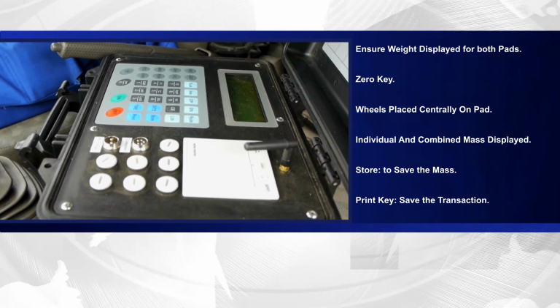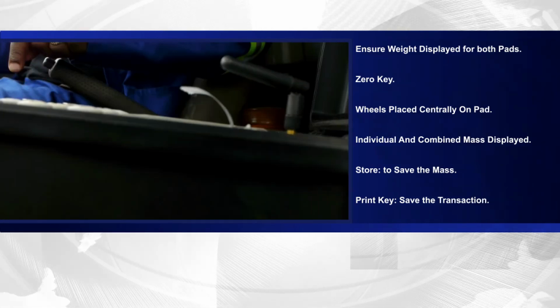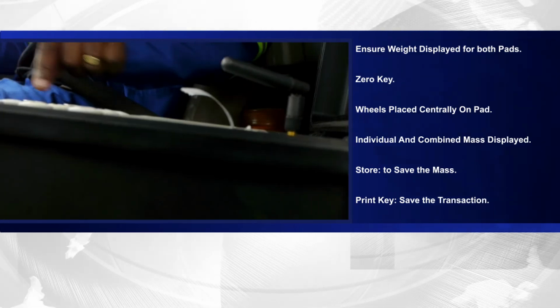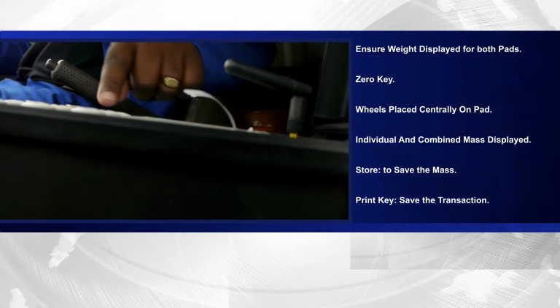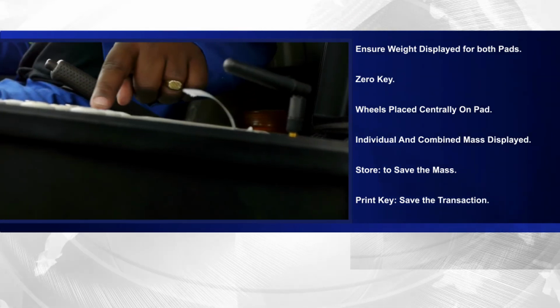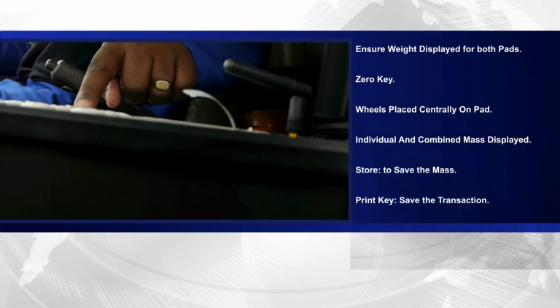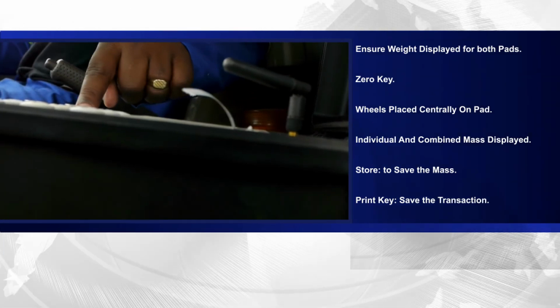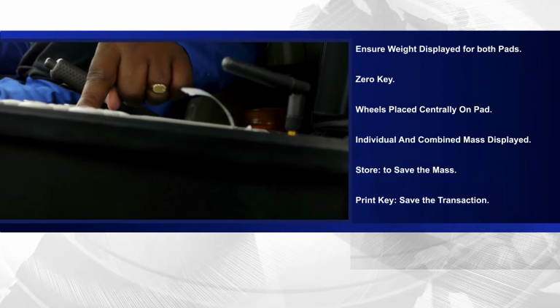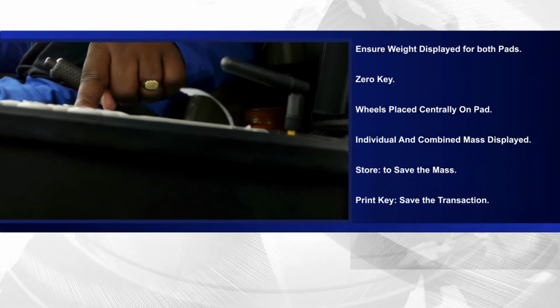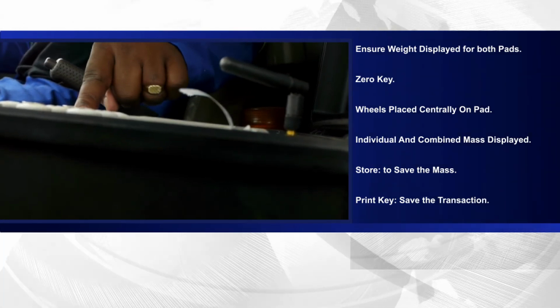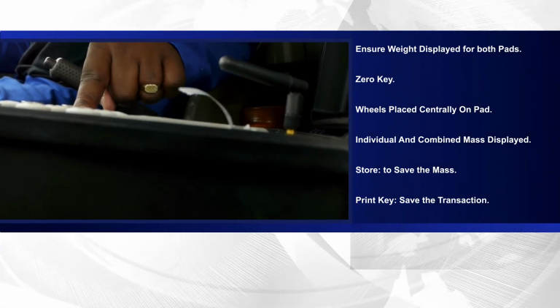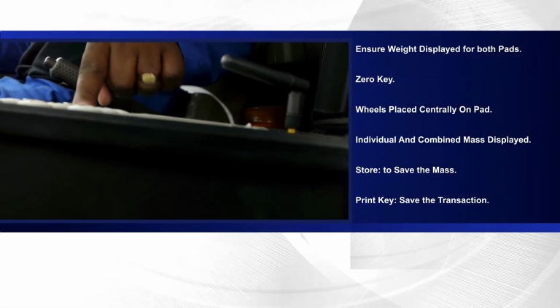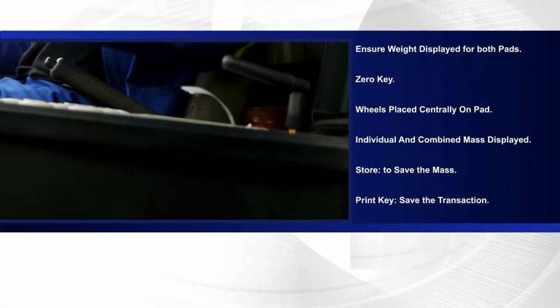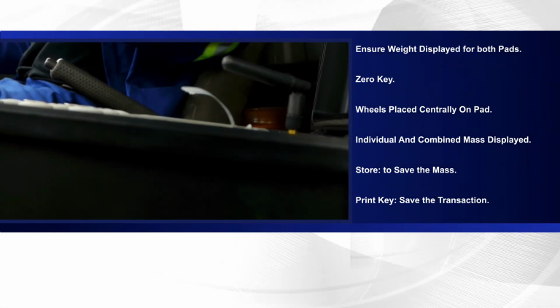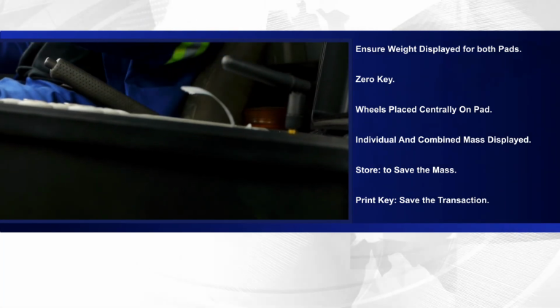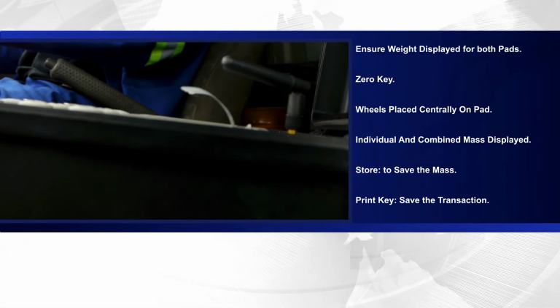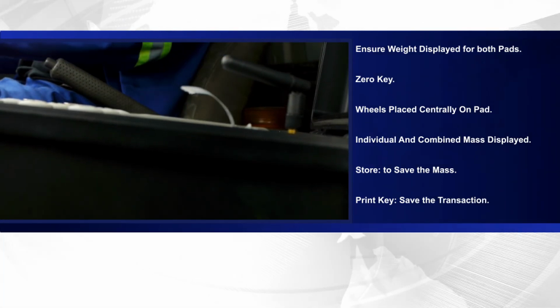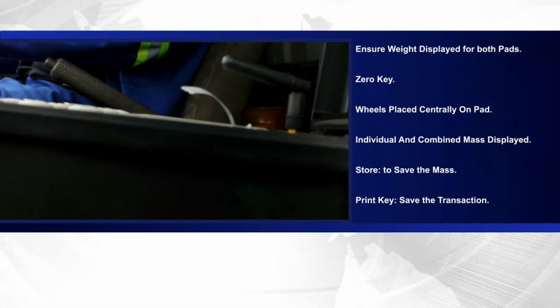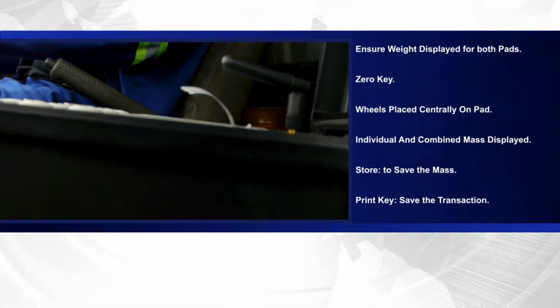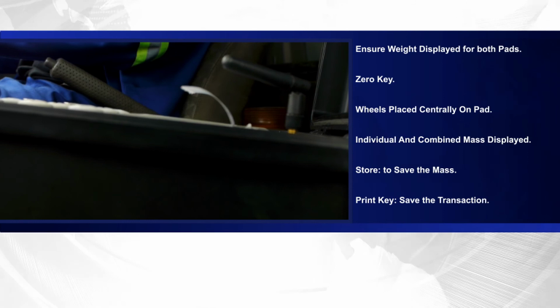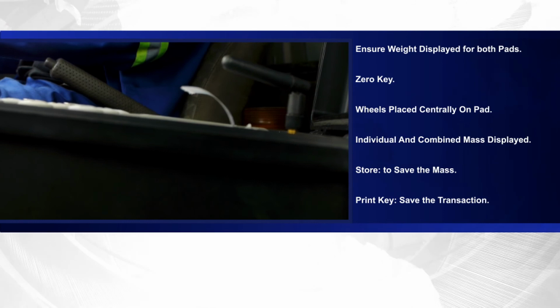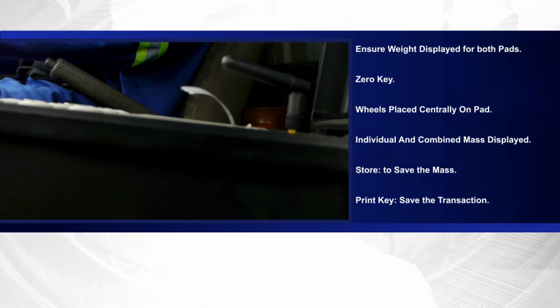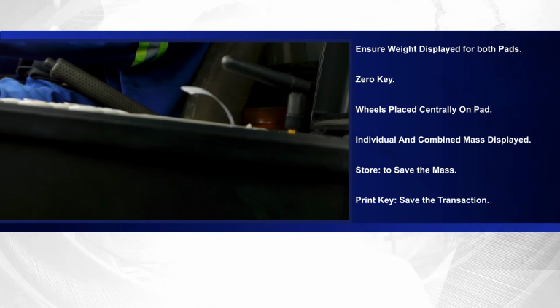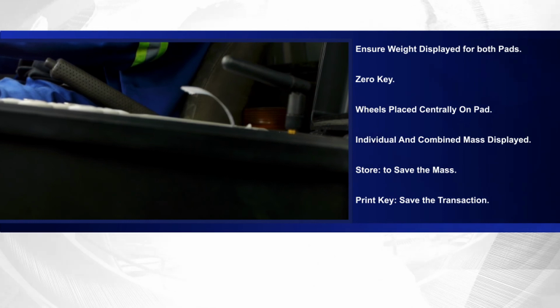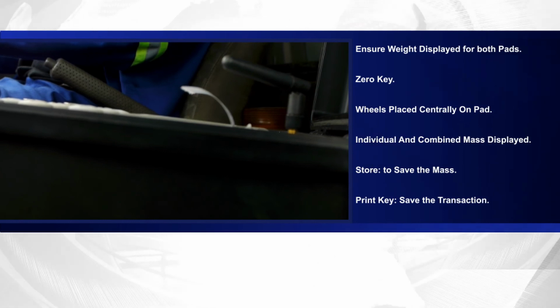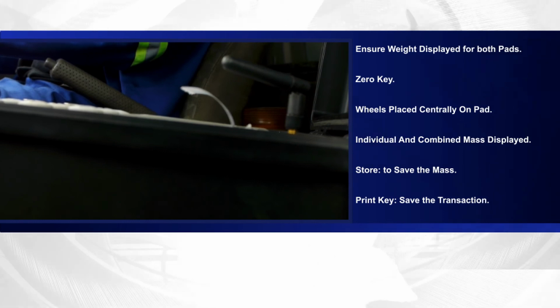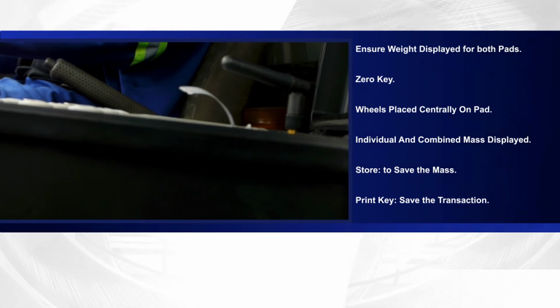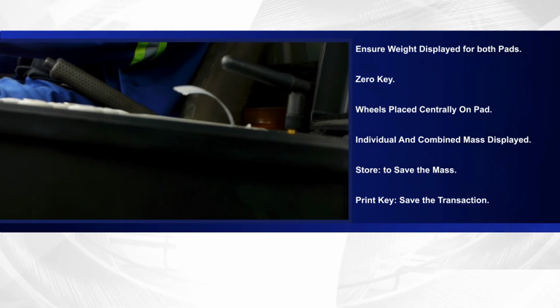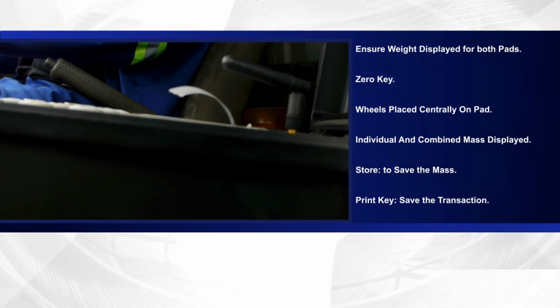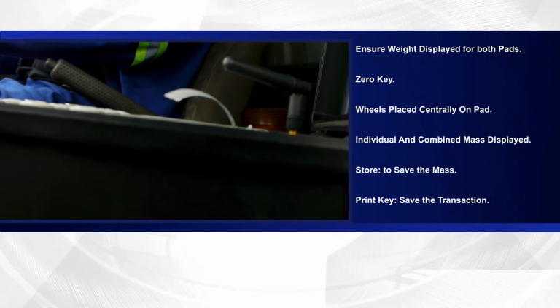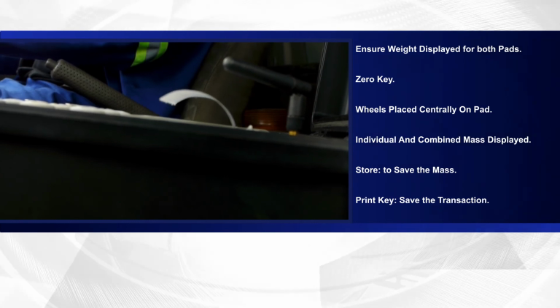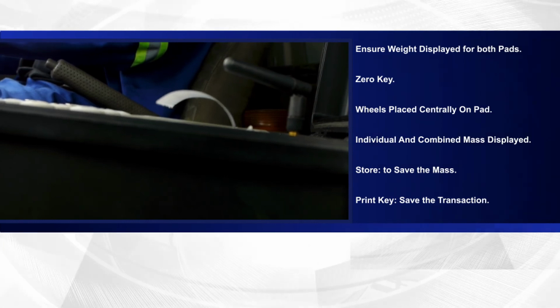On completion of weighing all the axles, press the print key to save the transaction.